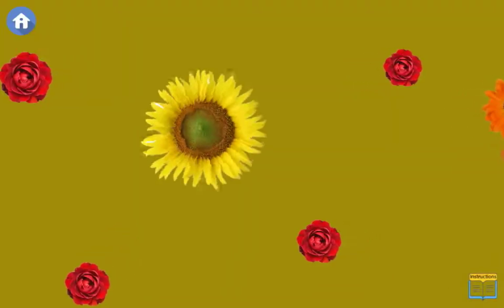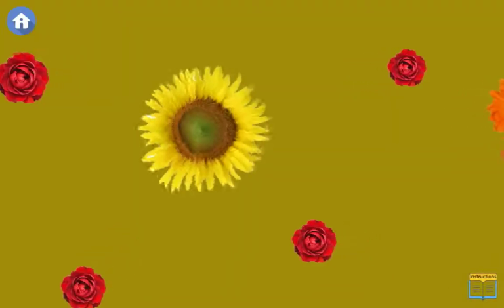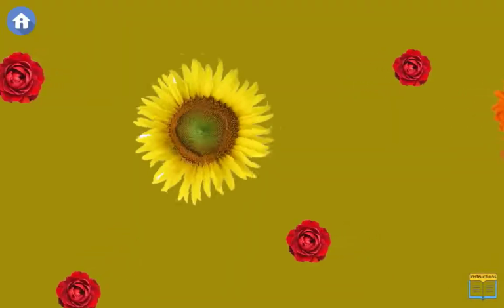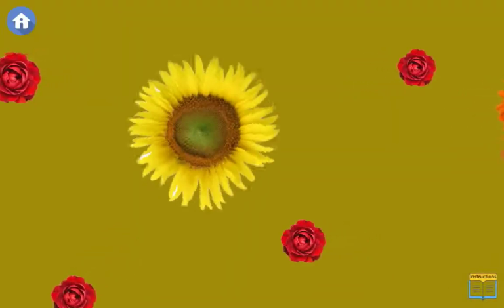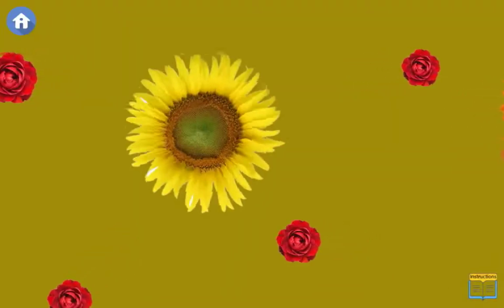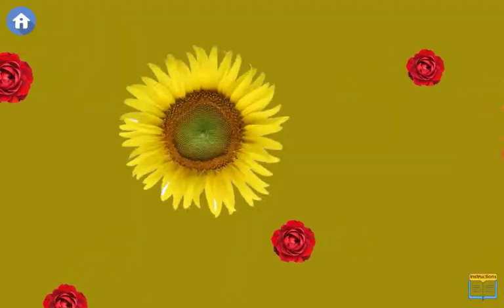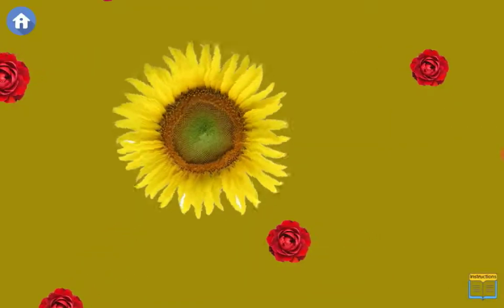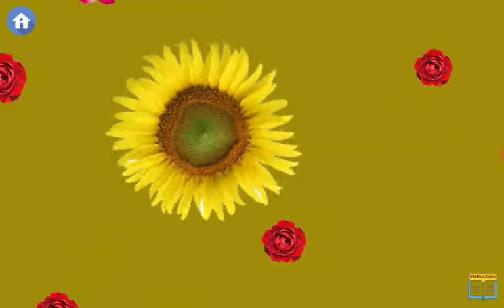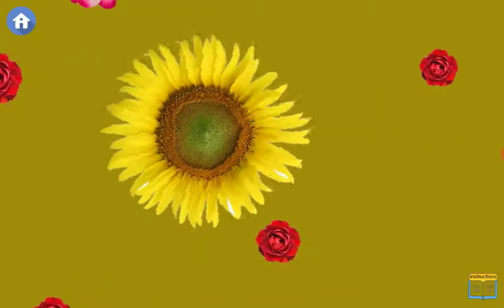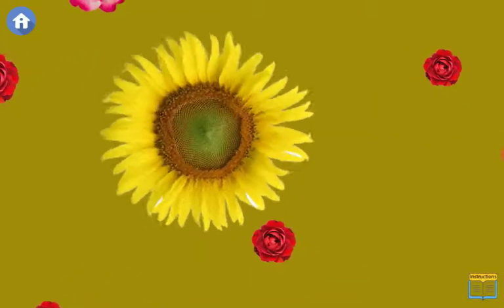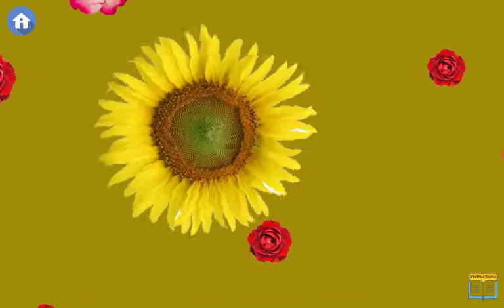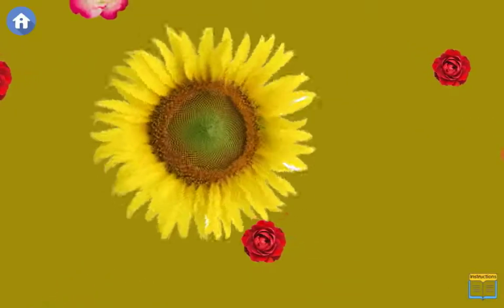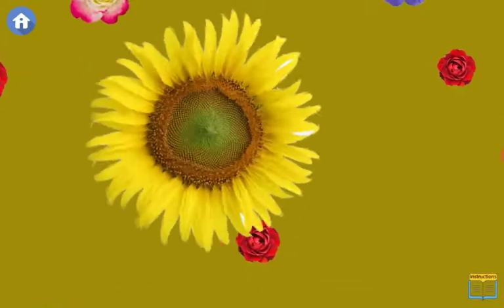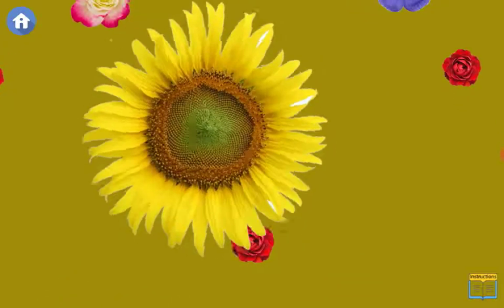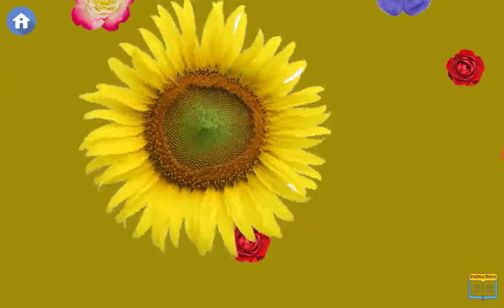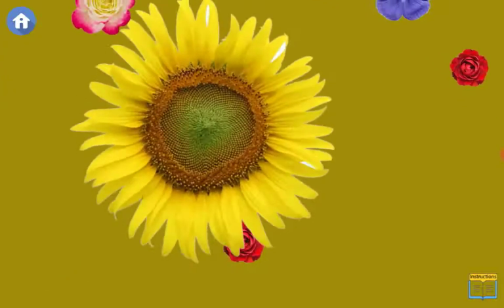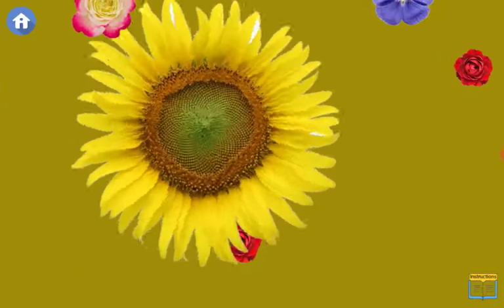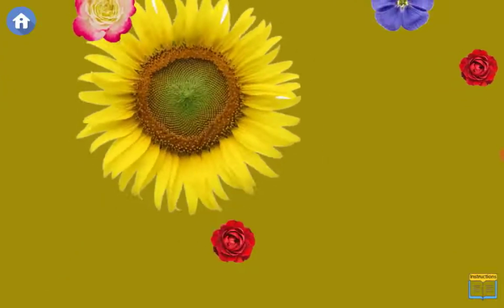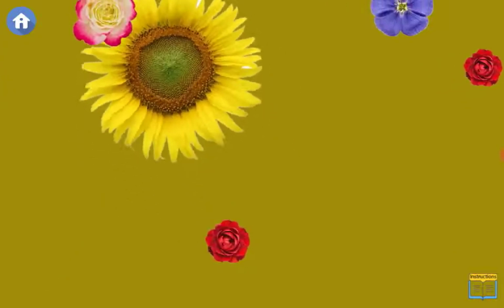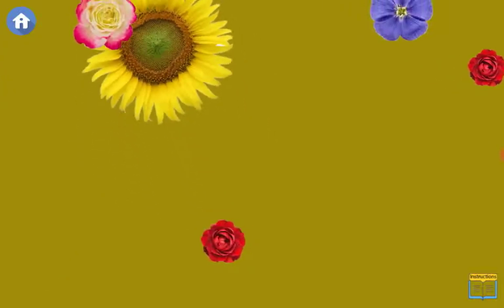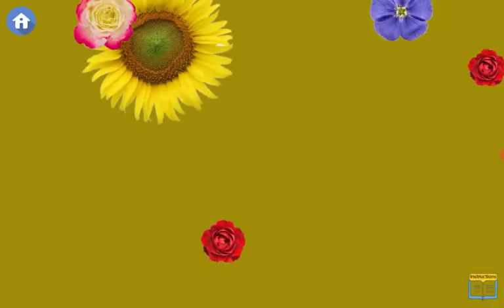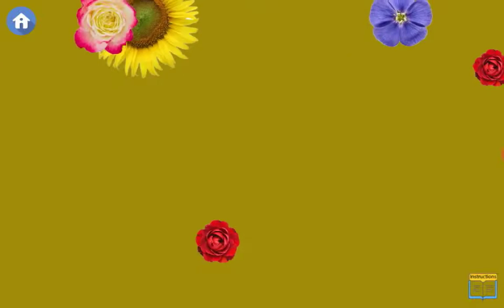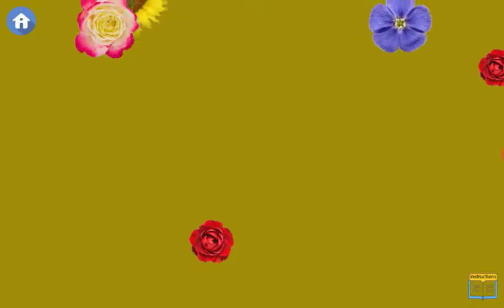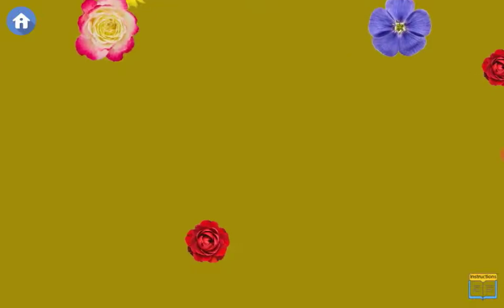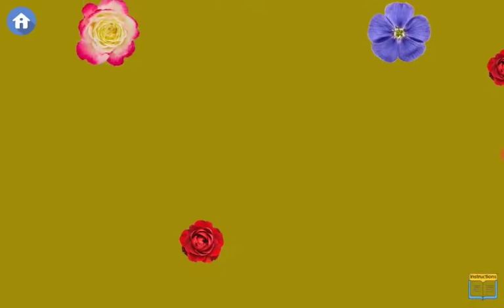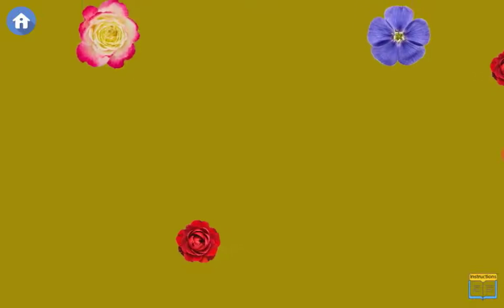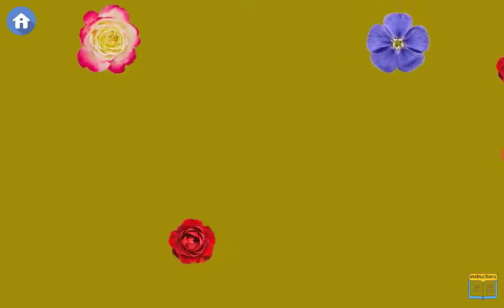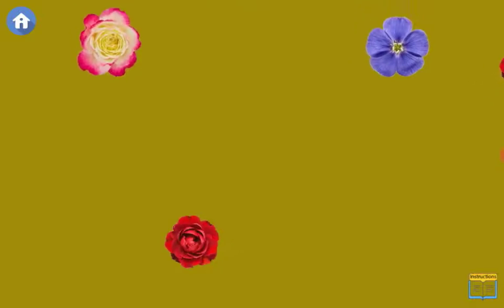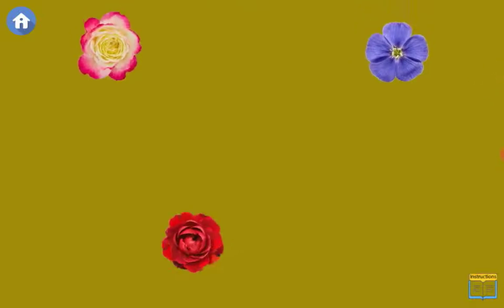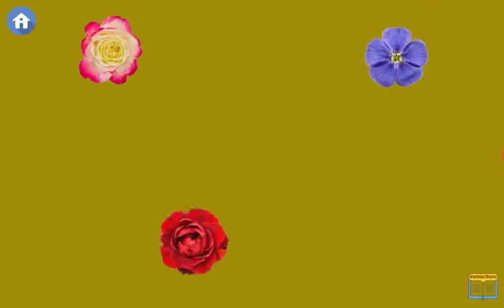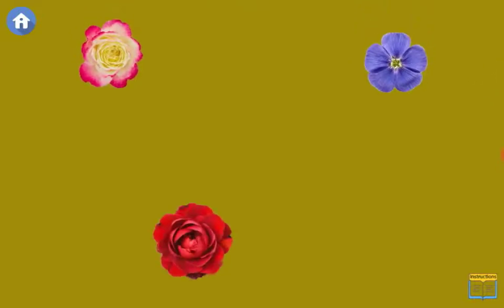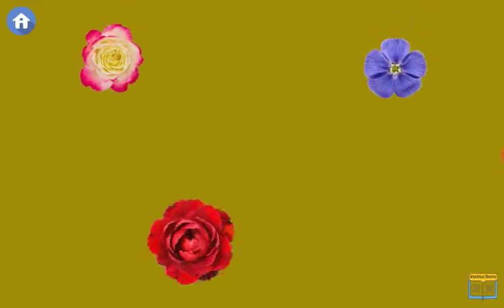enlarge the flowers by simply using your finger to make circle motions on the screen.